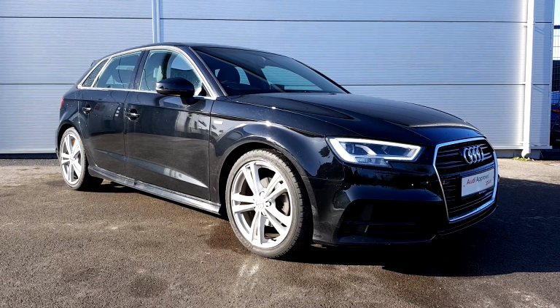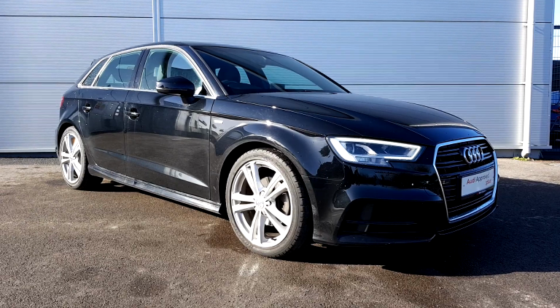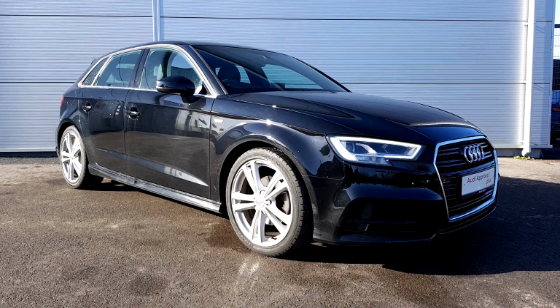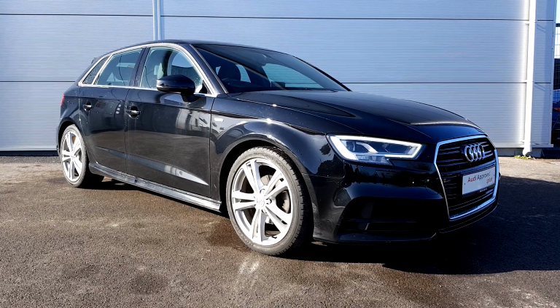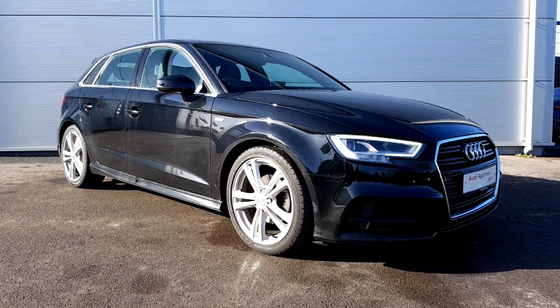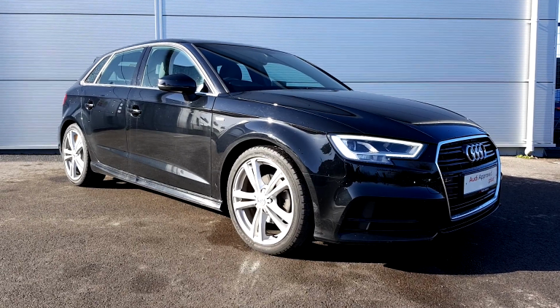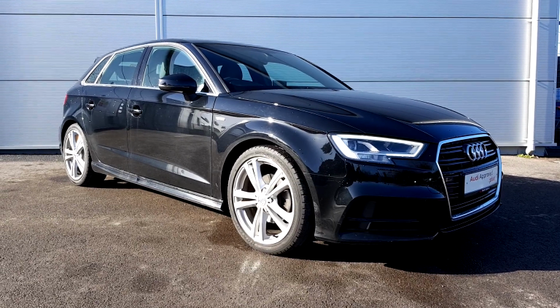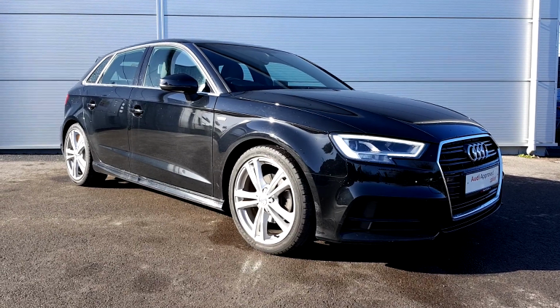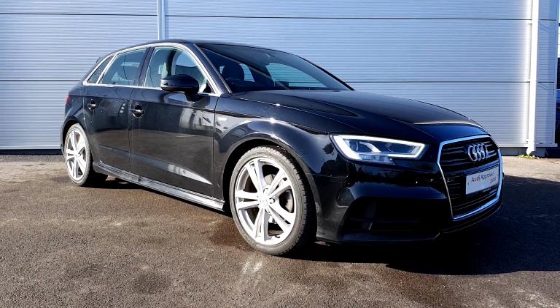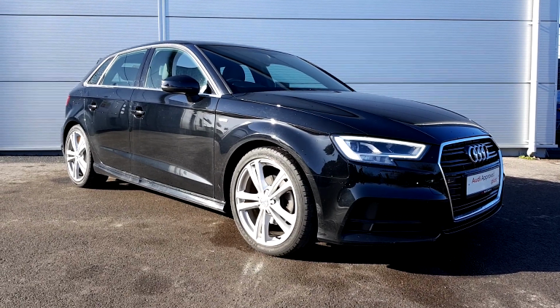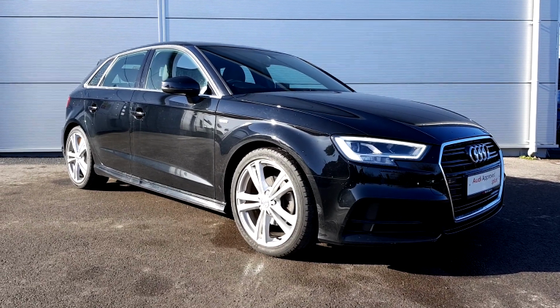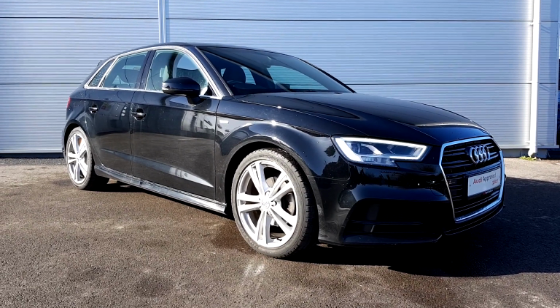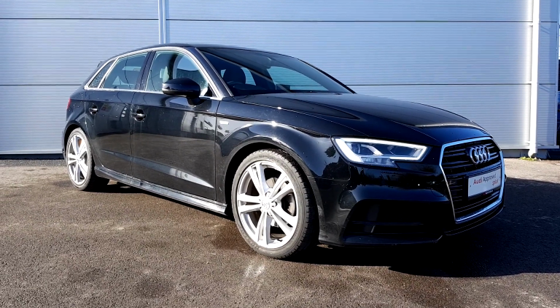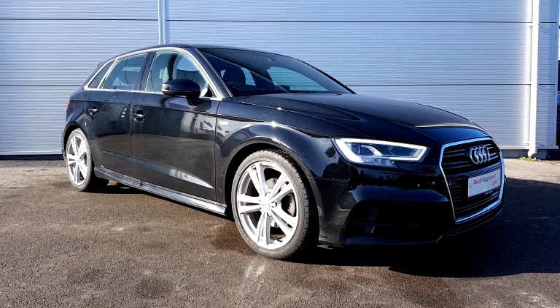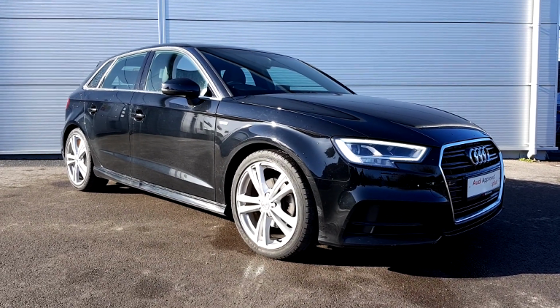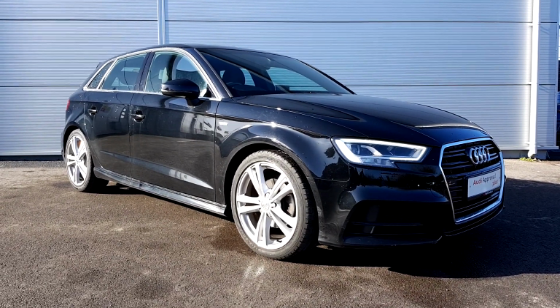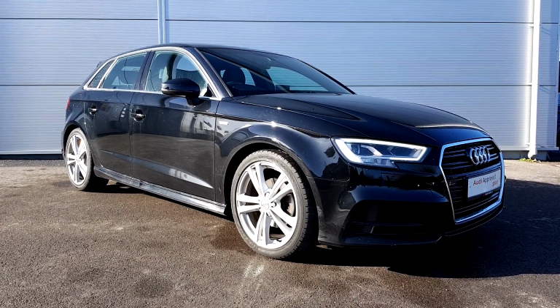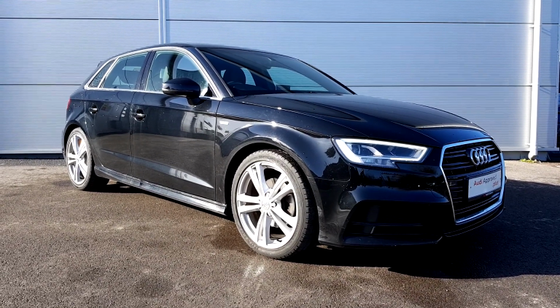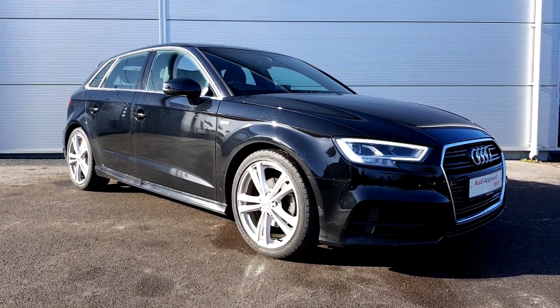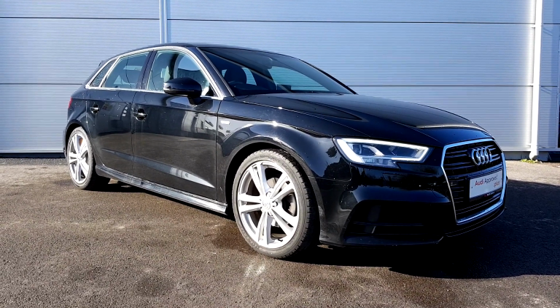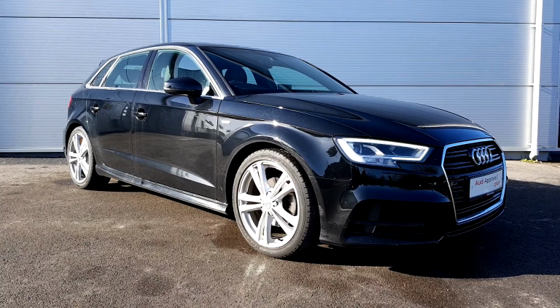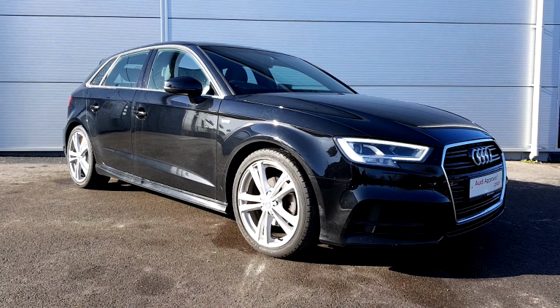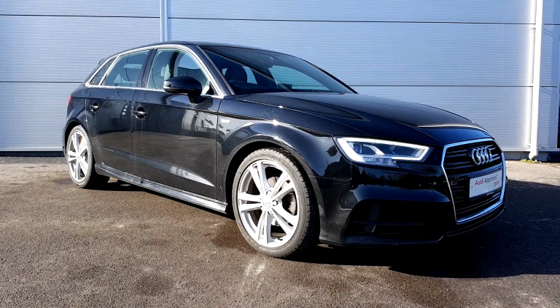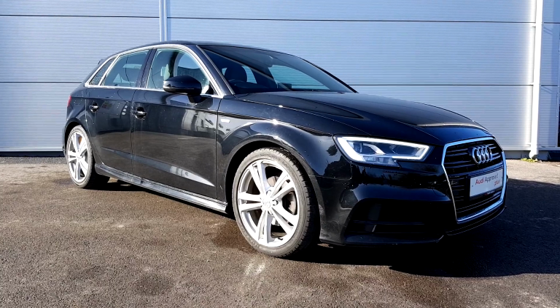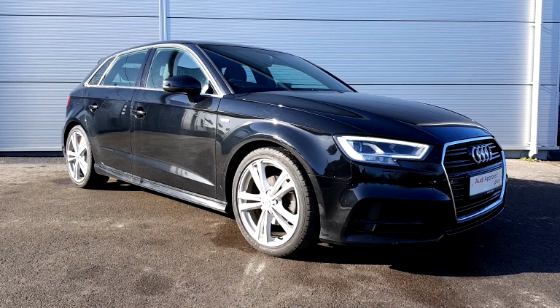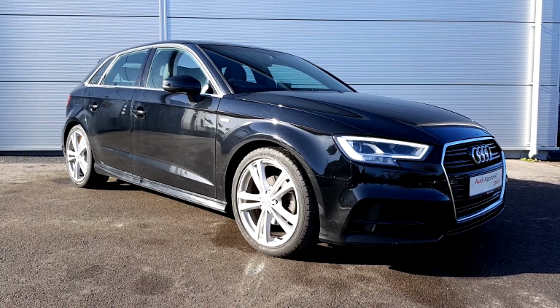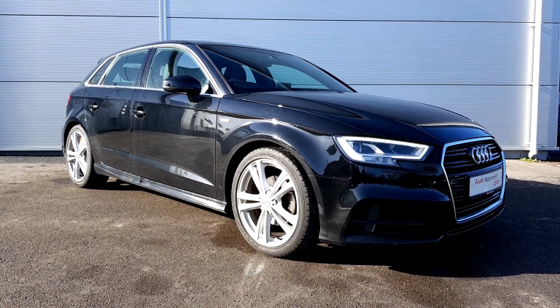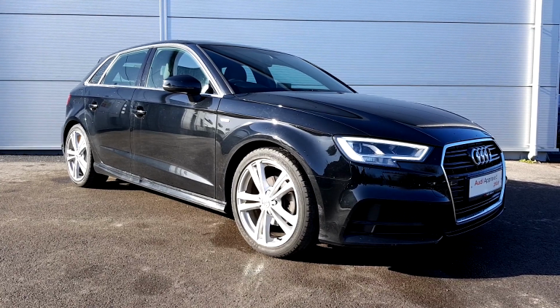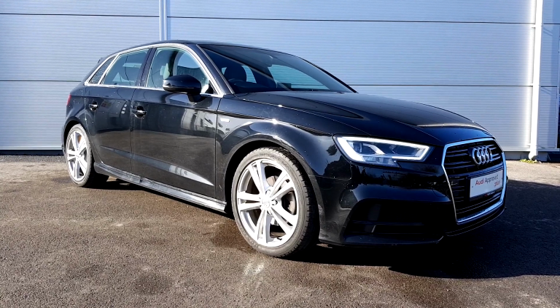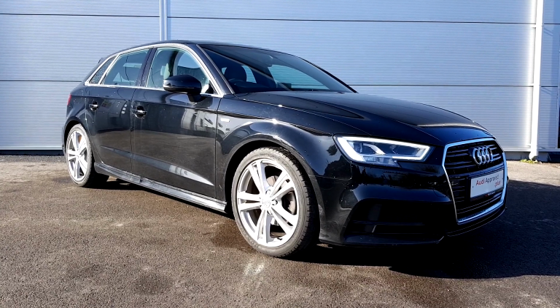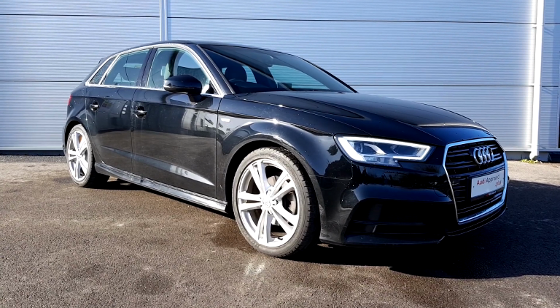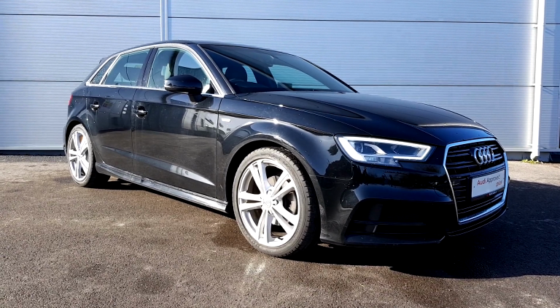Electric handbrake and much much more. For more information on this stunning Audi A3 Sportback, please contact us on 041-213-6200.